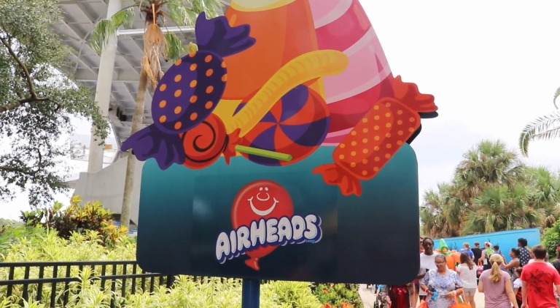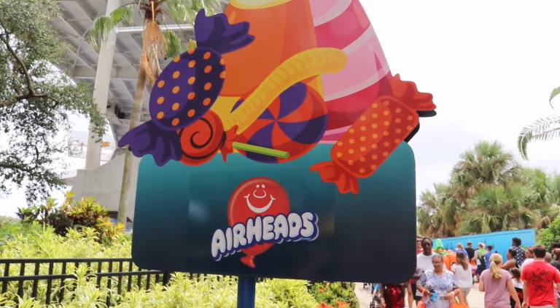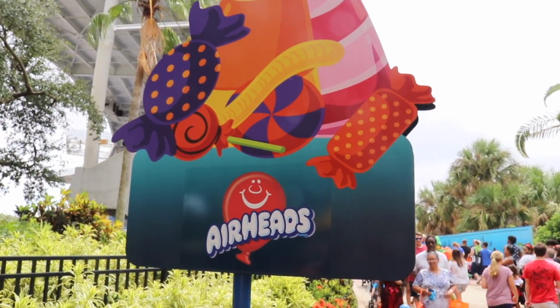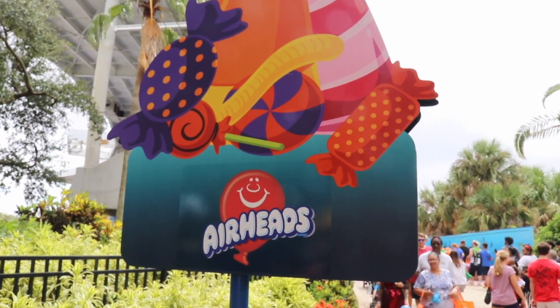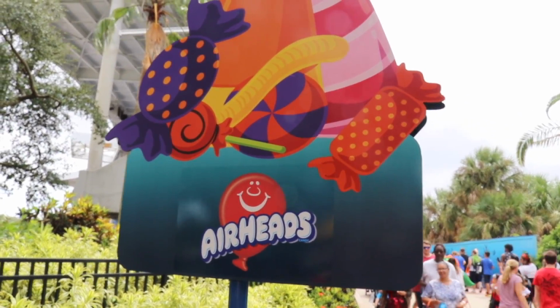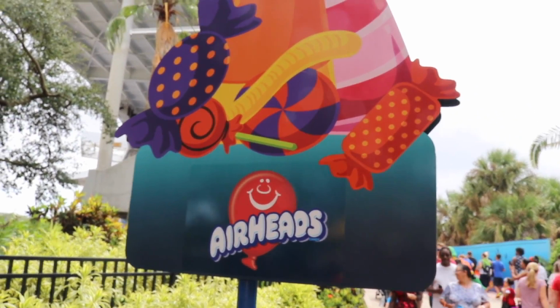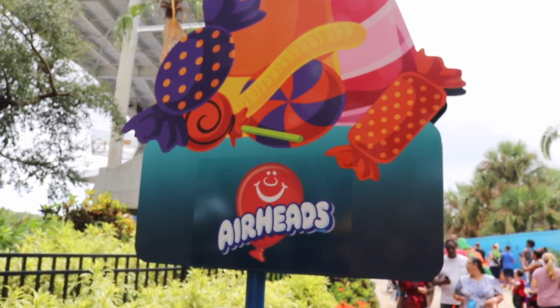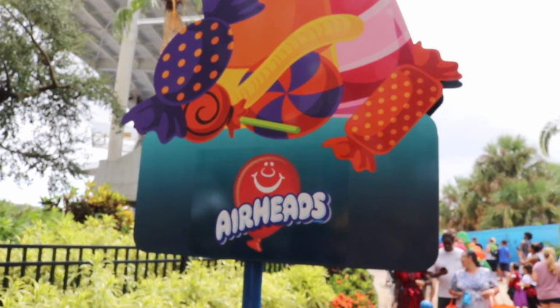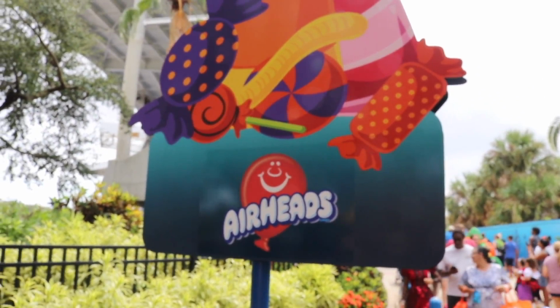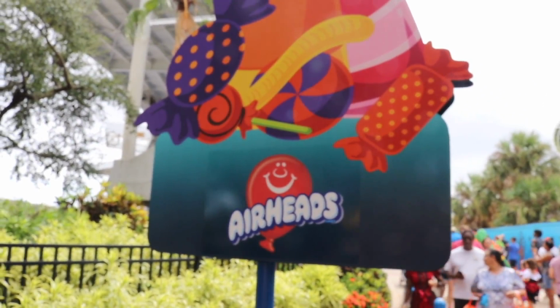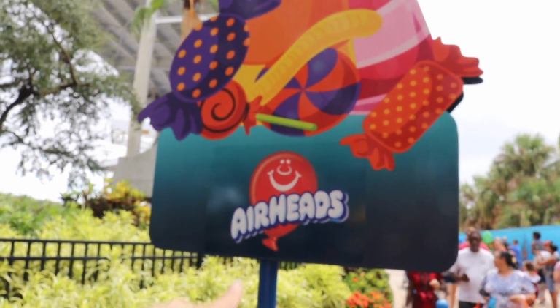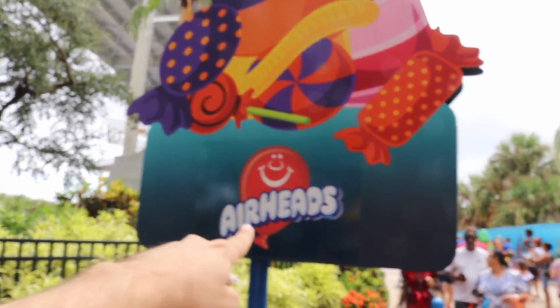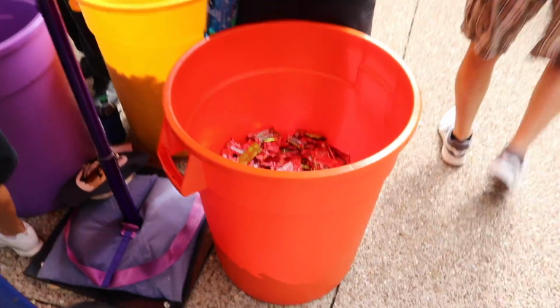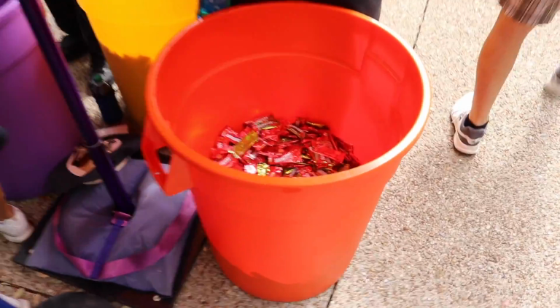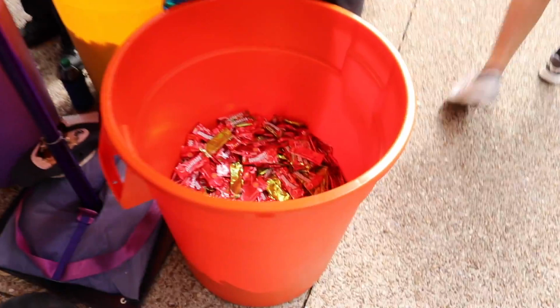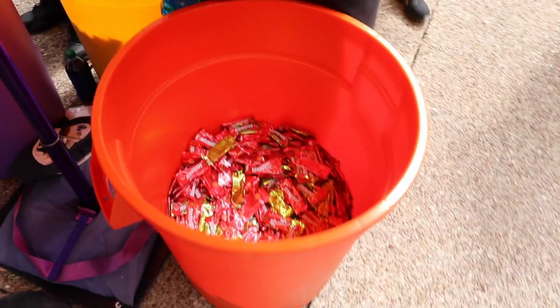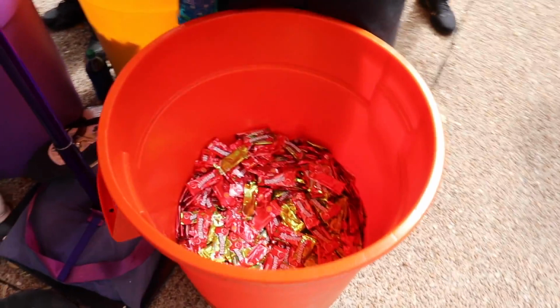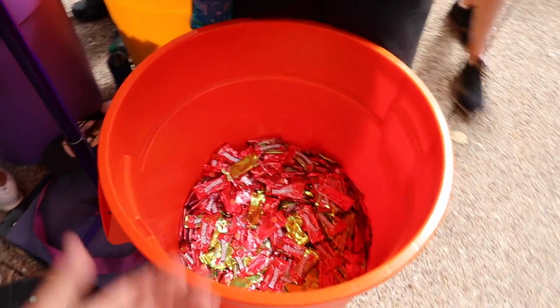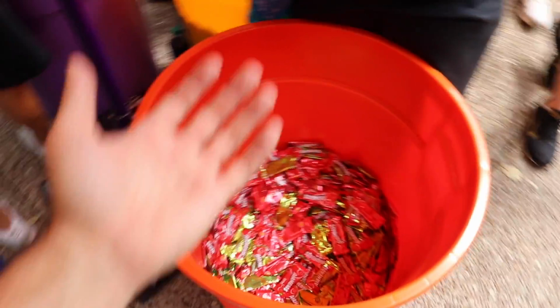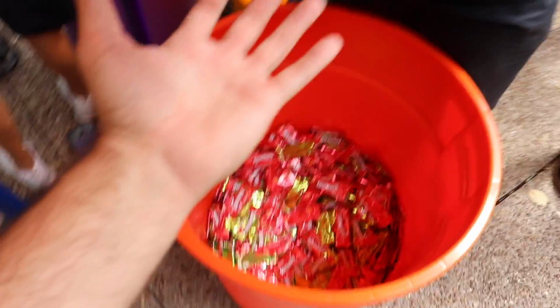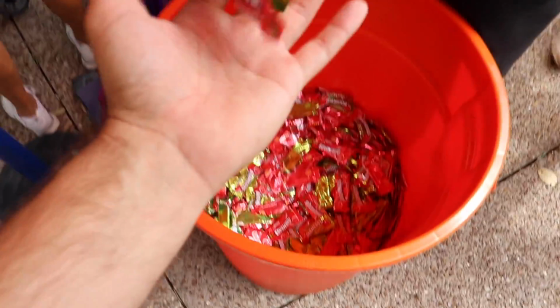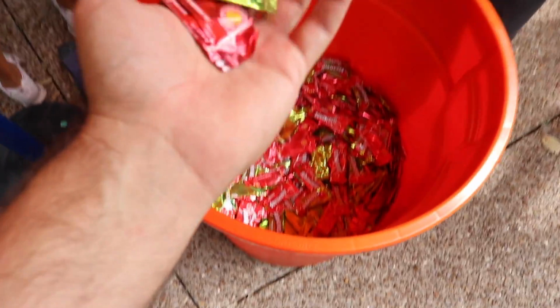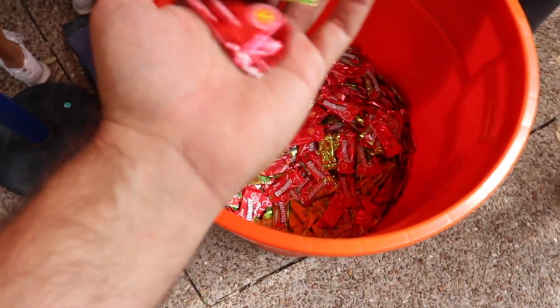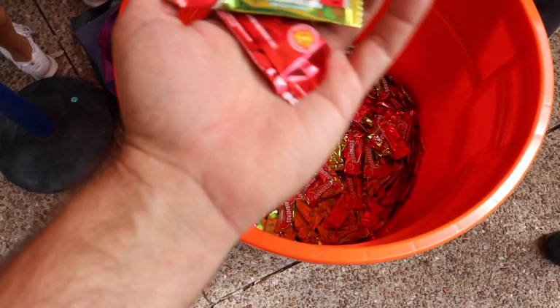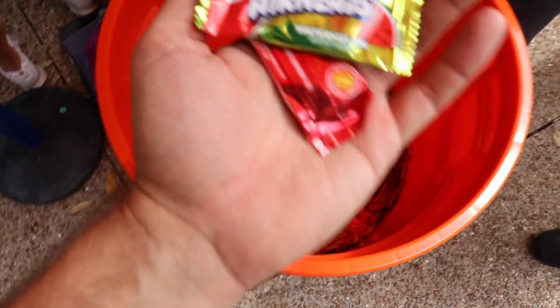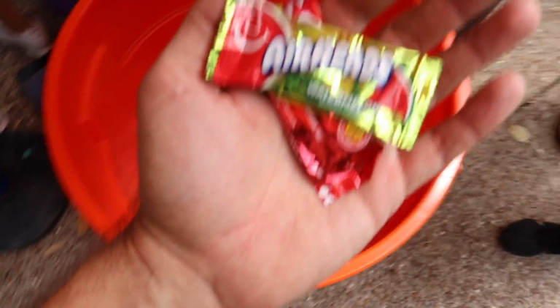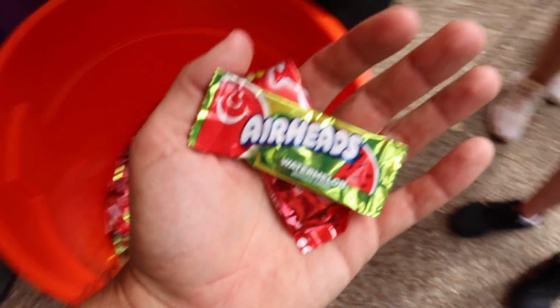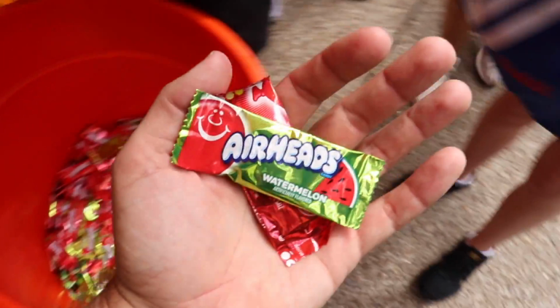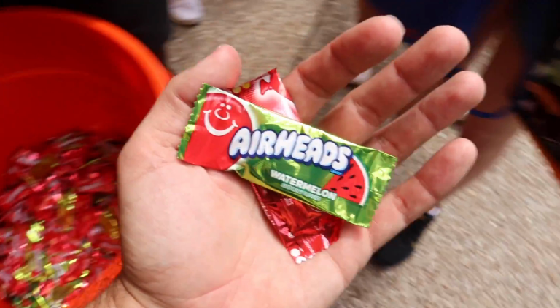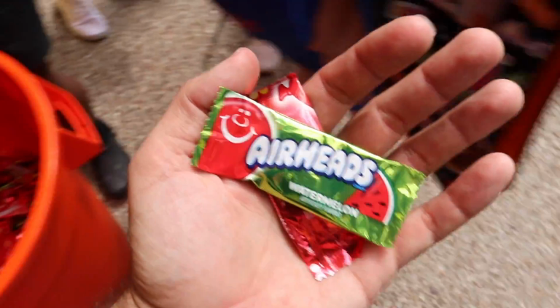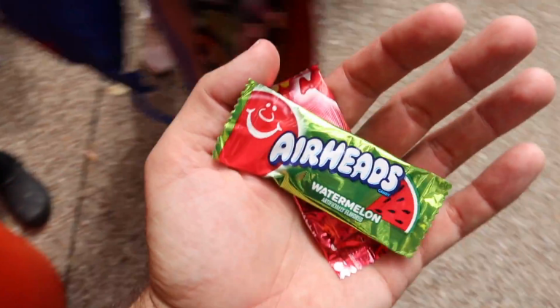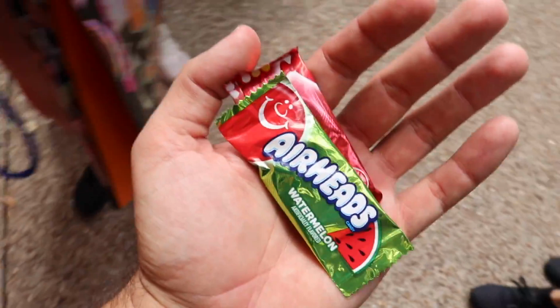Oh, I'm such an airhead. I passed up one of my favorite candies. That's a lot of Airheads in there. Can I take one? Yes, thank you. There you go. You're welcome. Thank you.